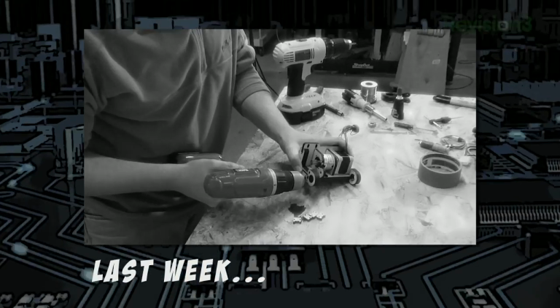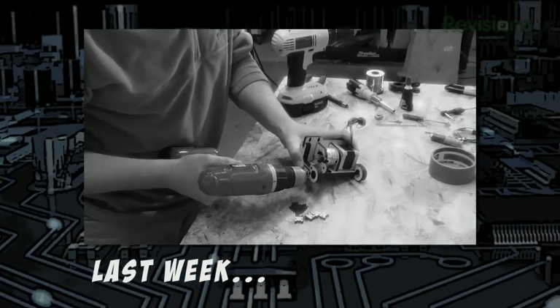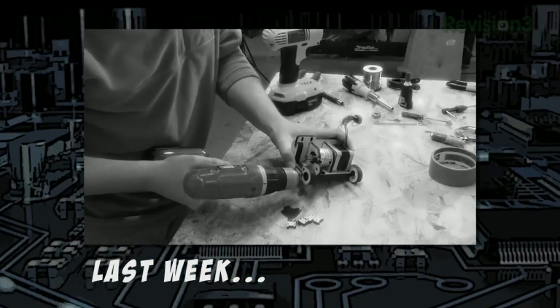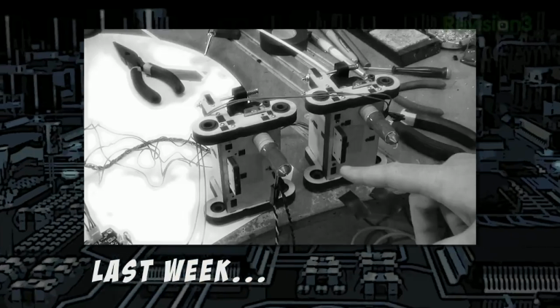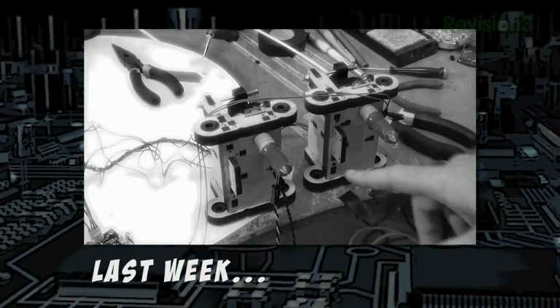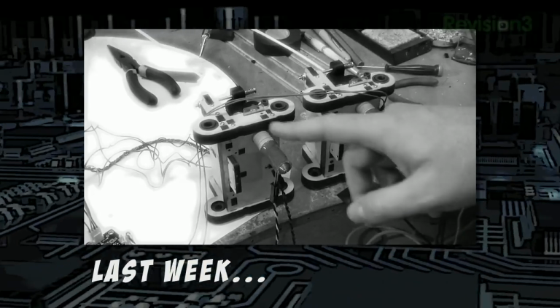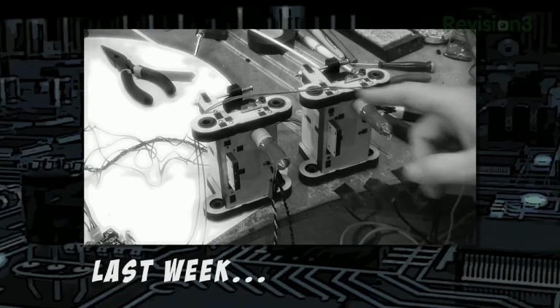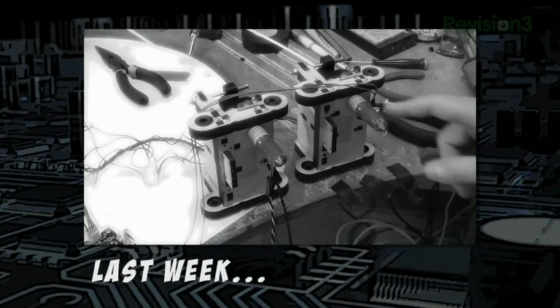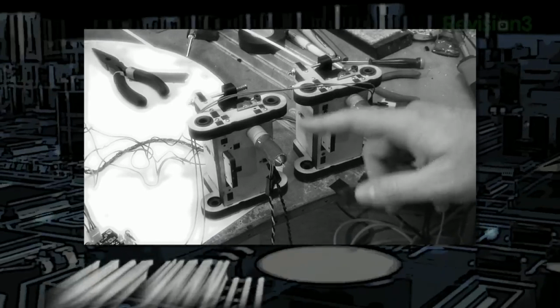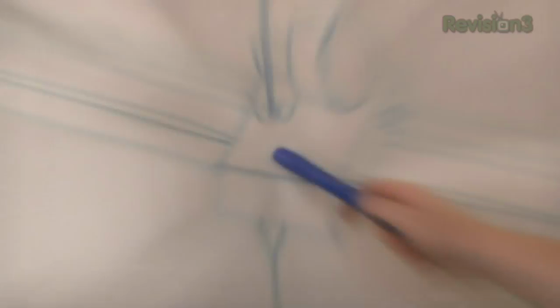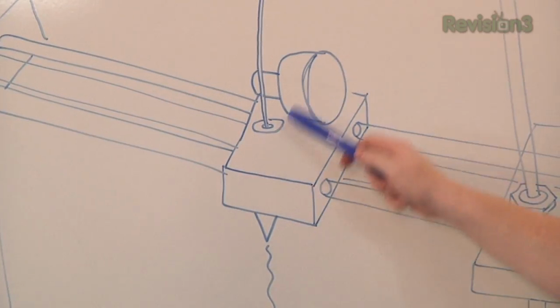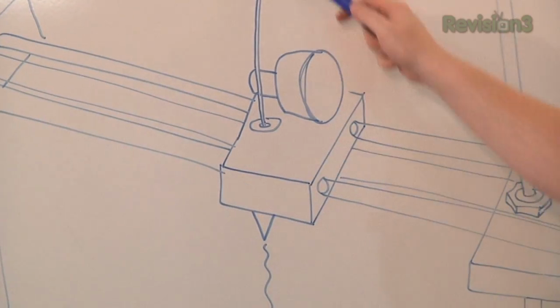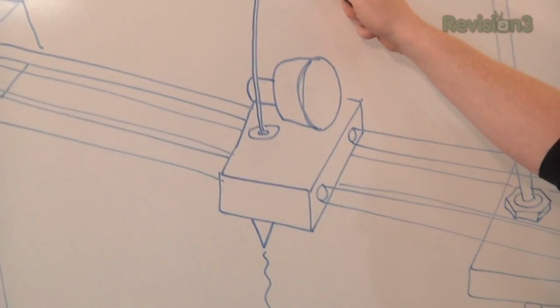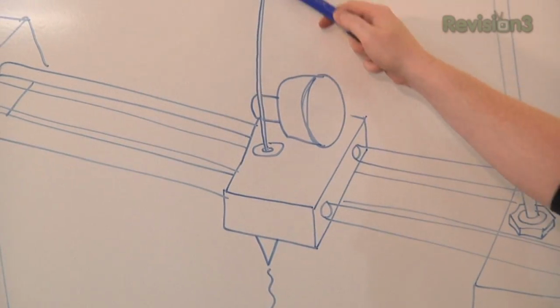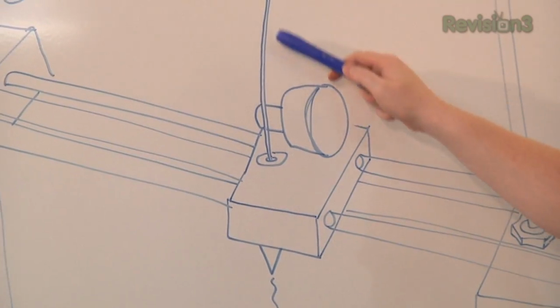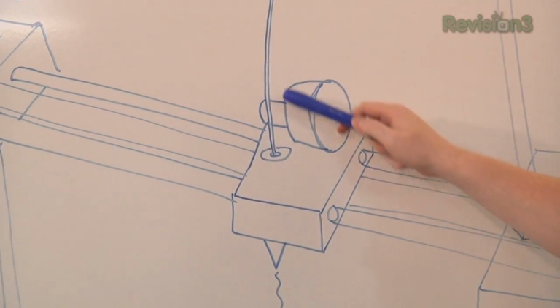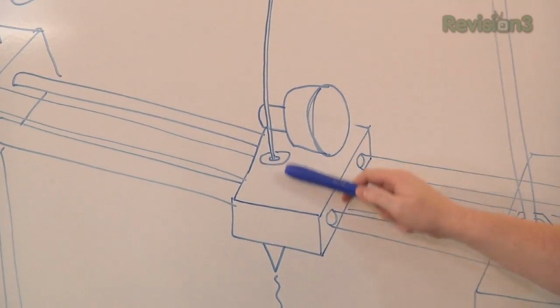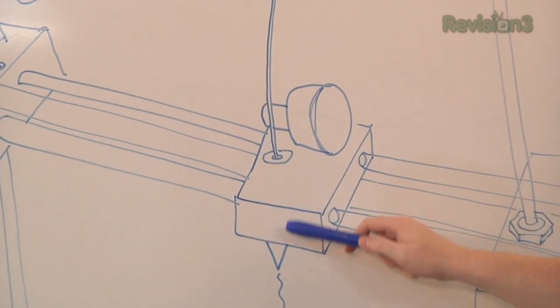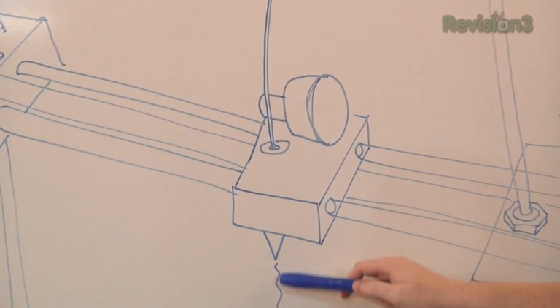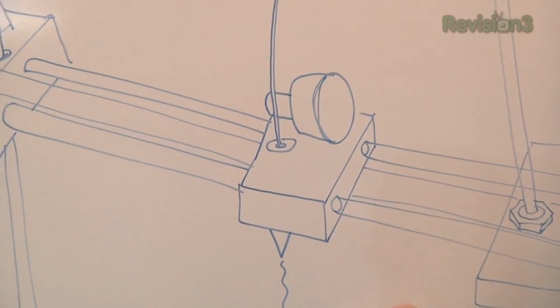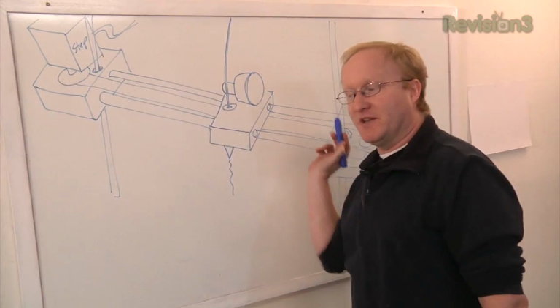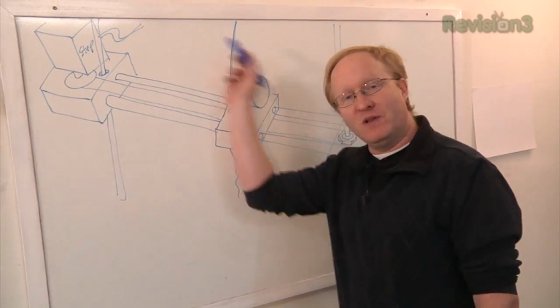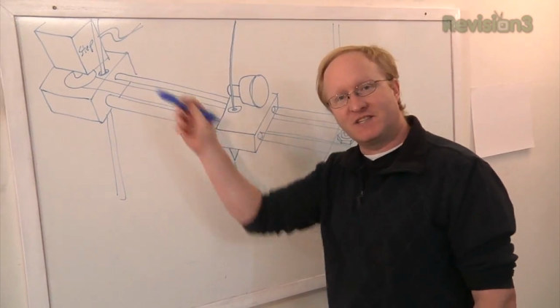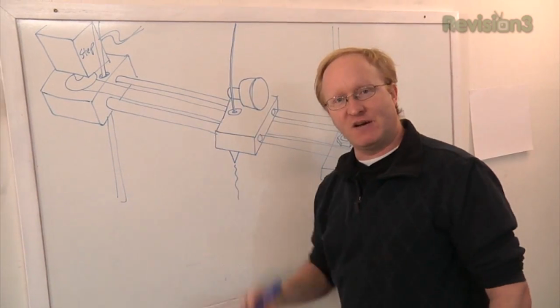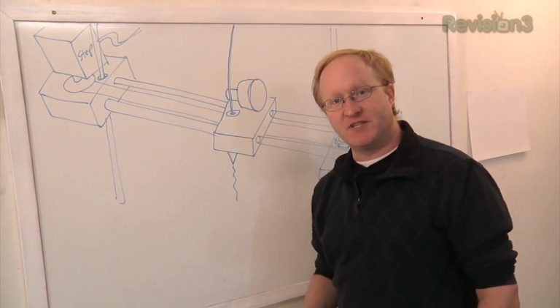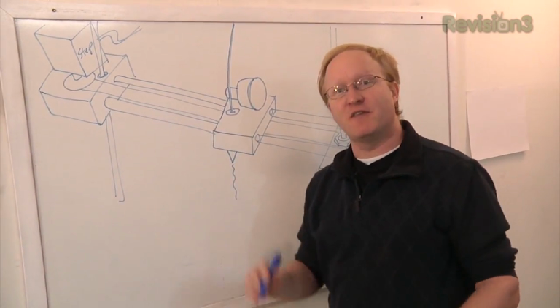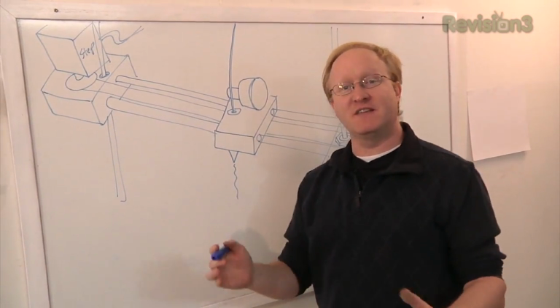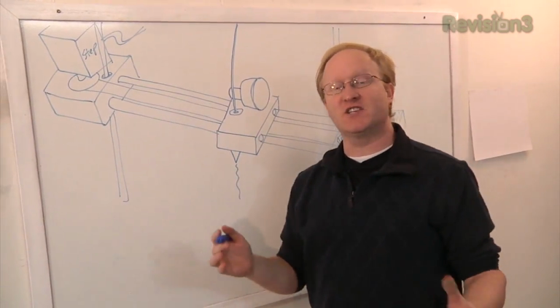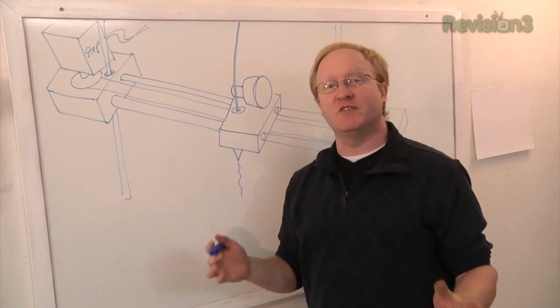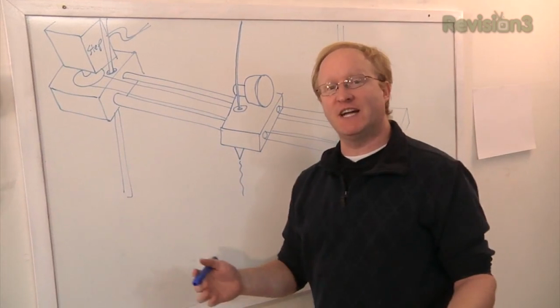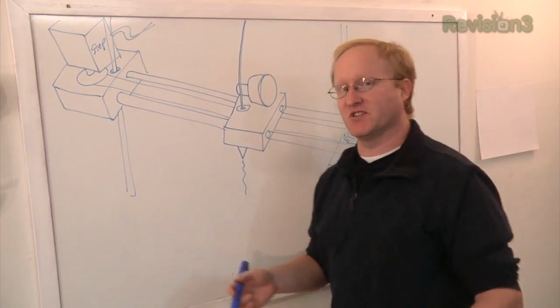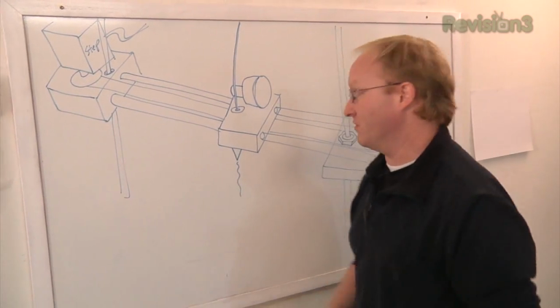Last week you saw us build the extruder — the thing that the plastic is squished out of. Now we're going to build the whole X-carriage, the thing the extruder attaches to.